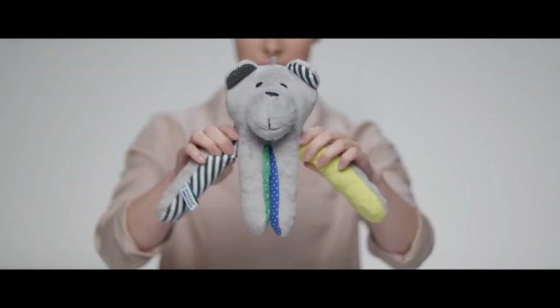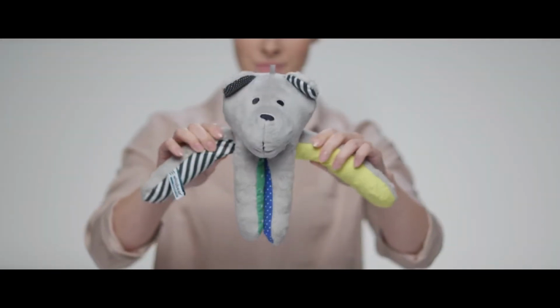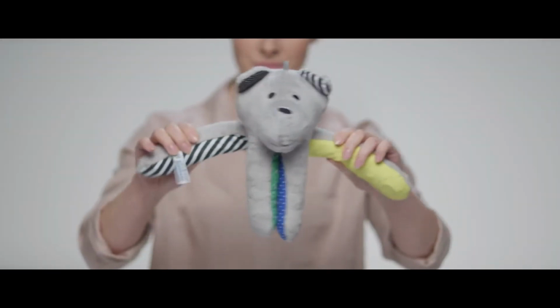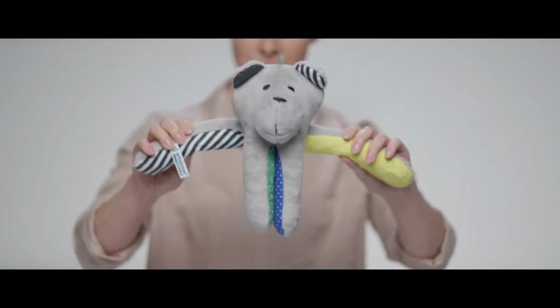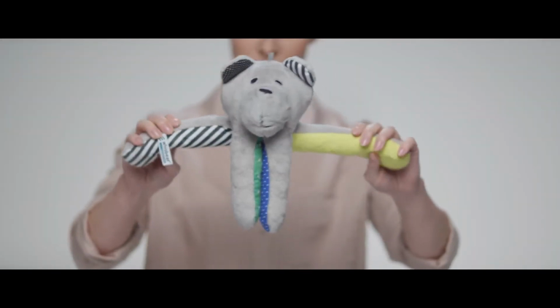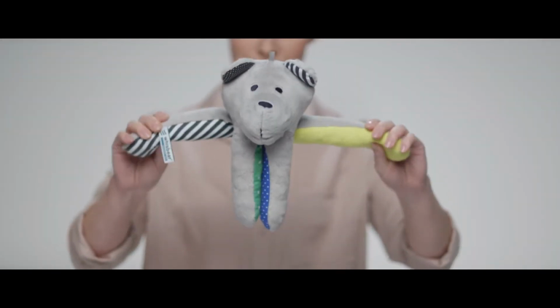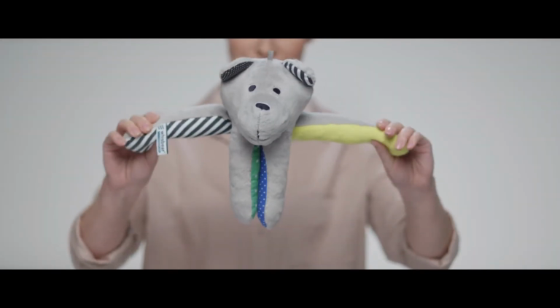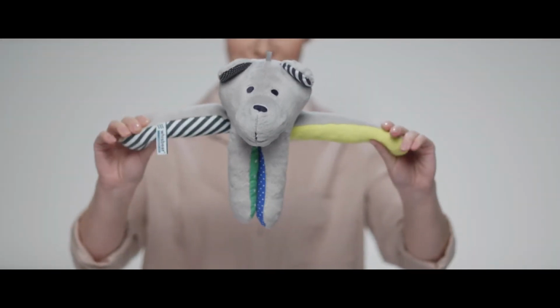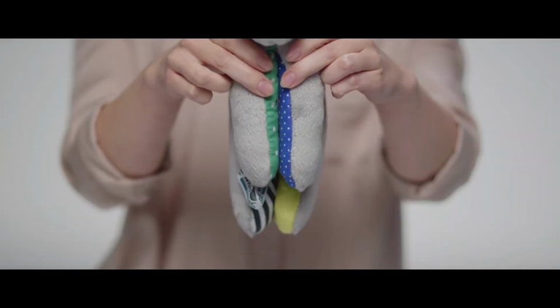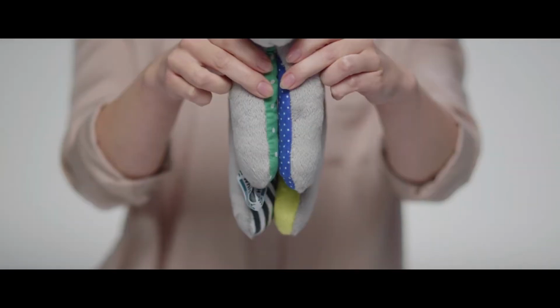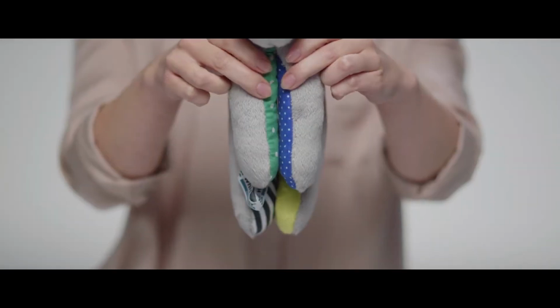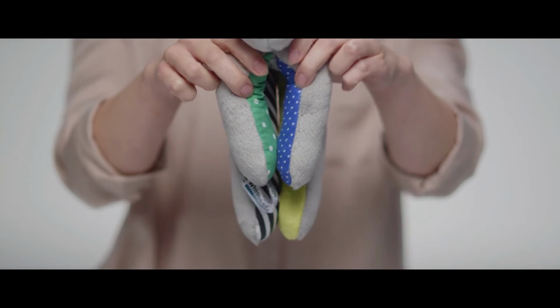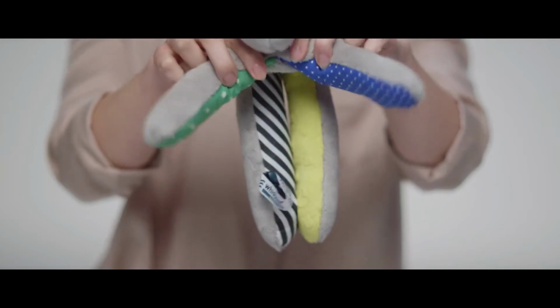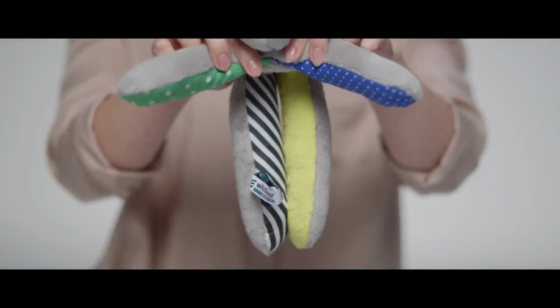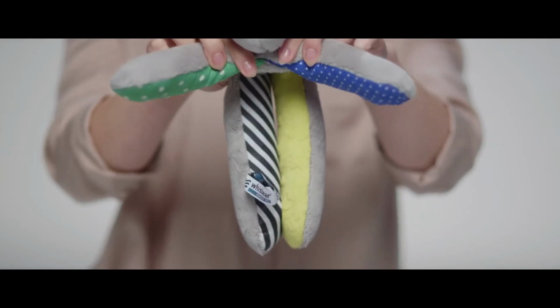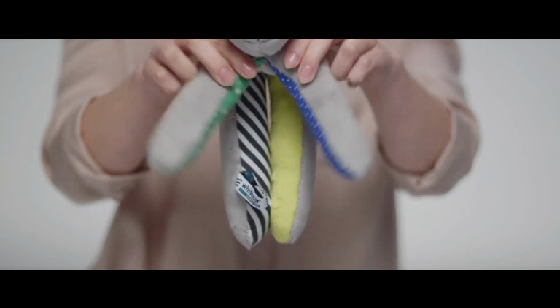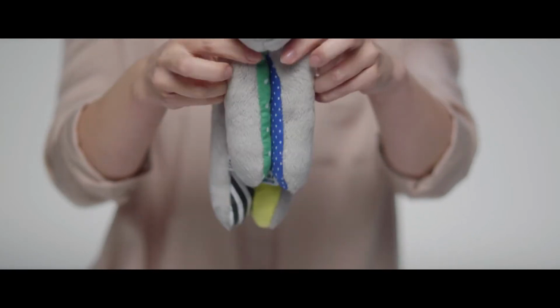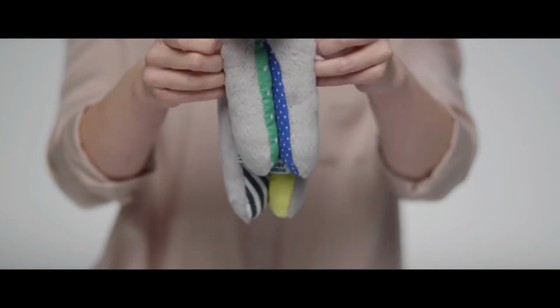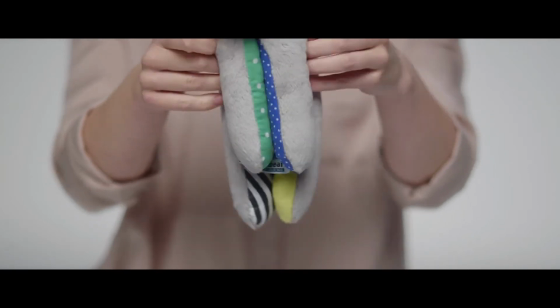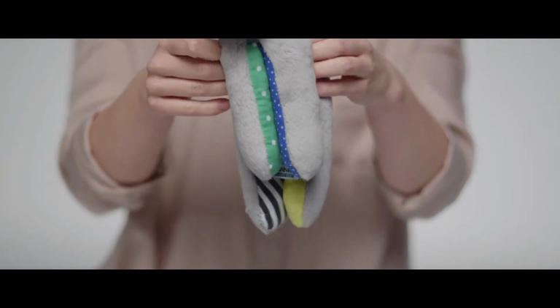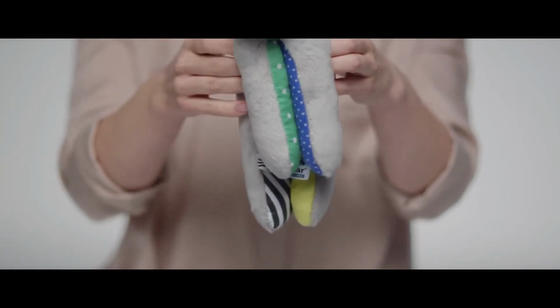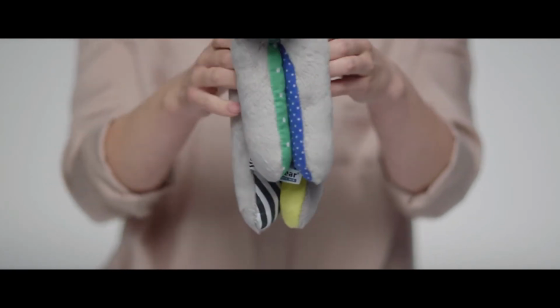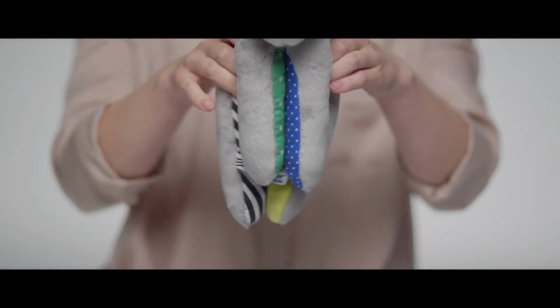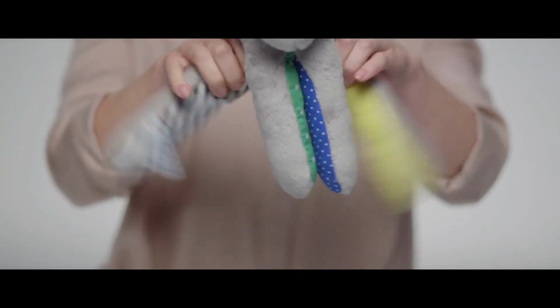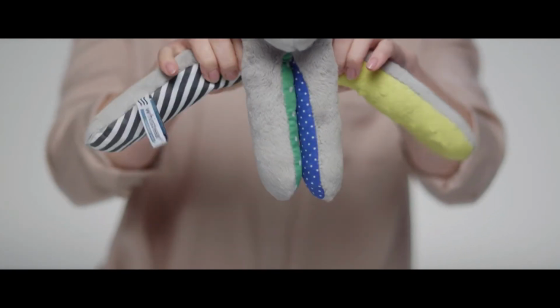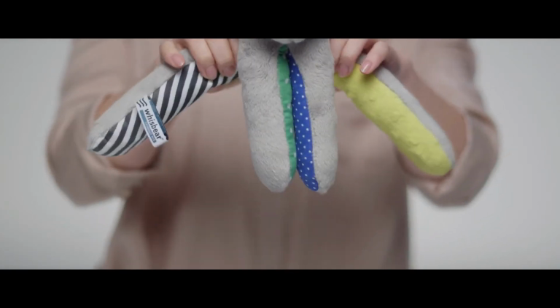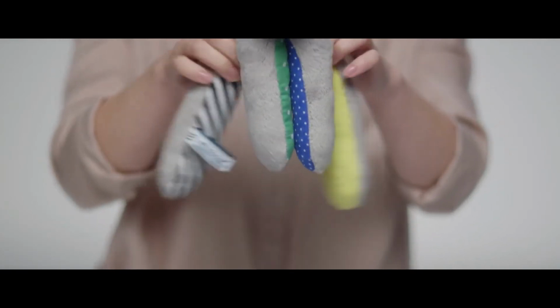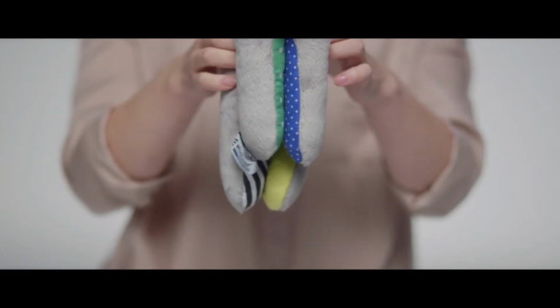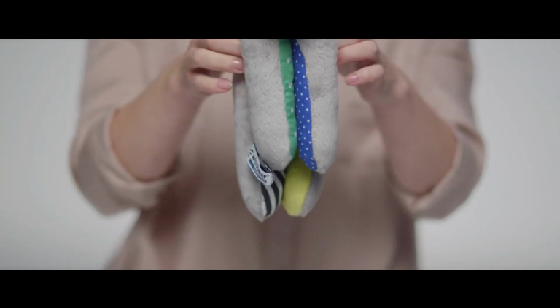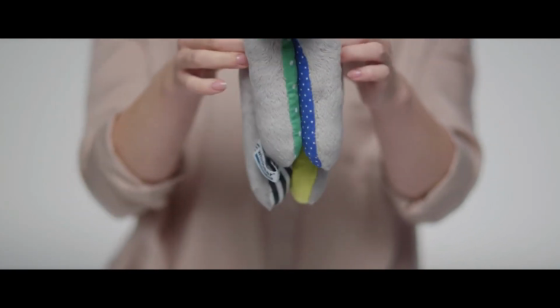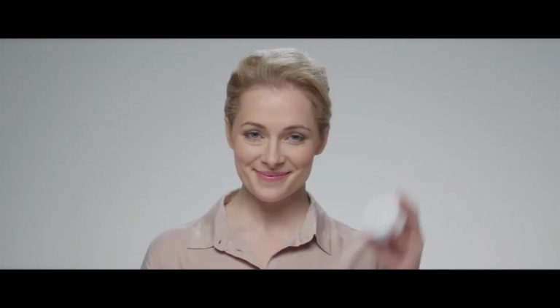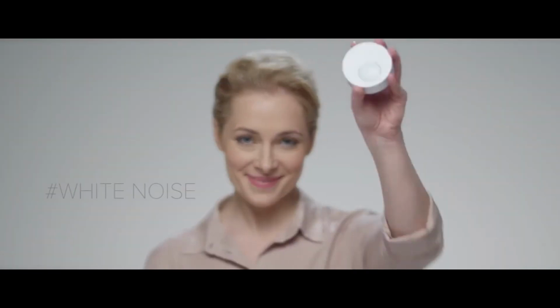Notice the bear's long legs. The paws have sewn-in magnets. Yes, this bear is able to catch things — it's quite a catch.